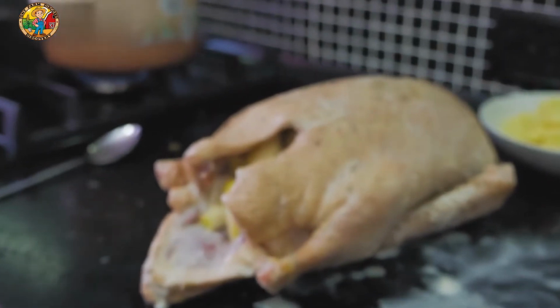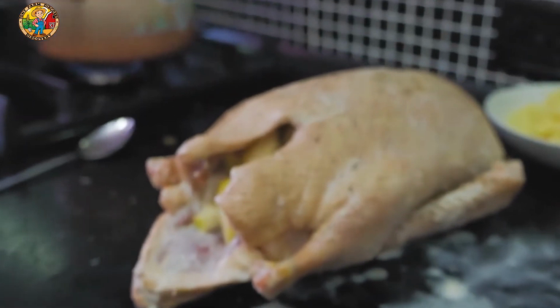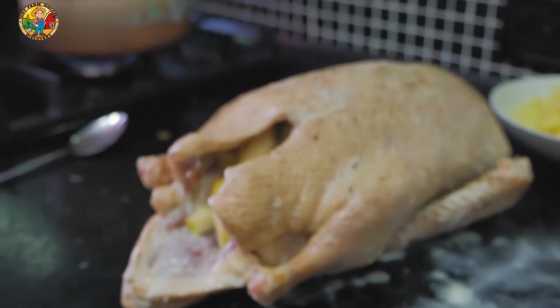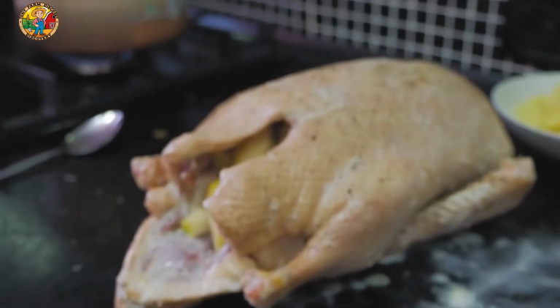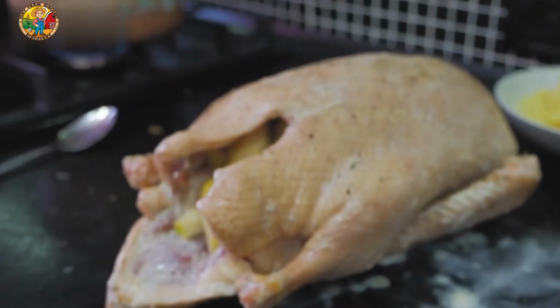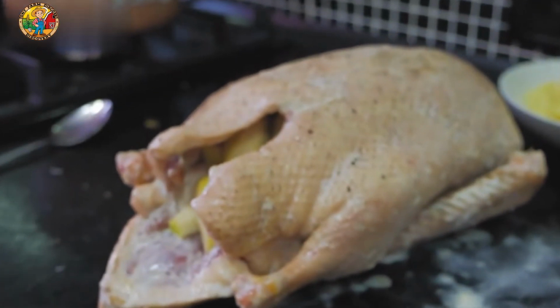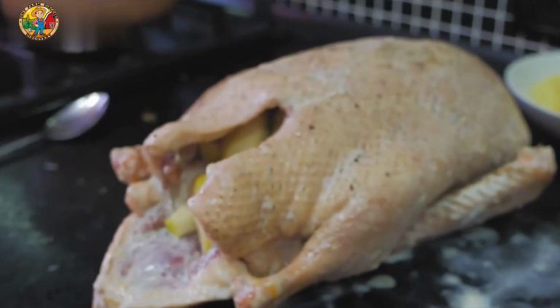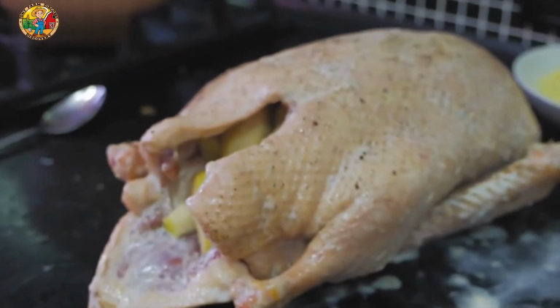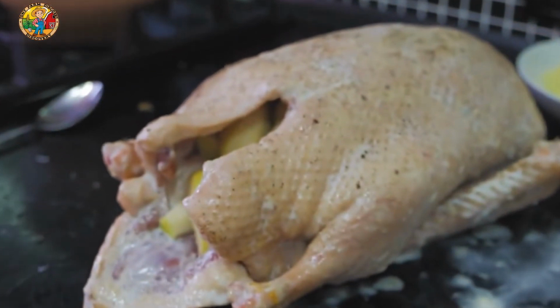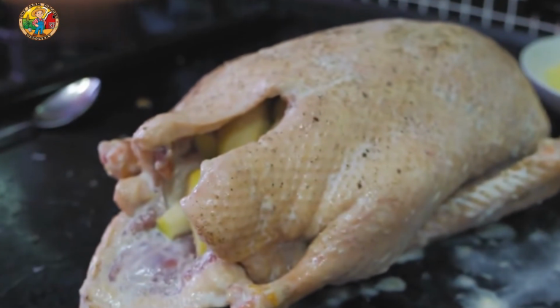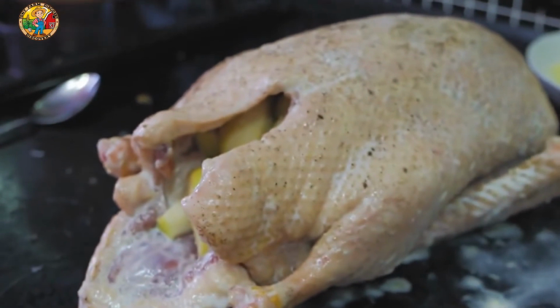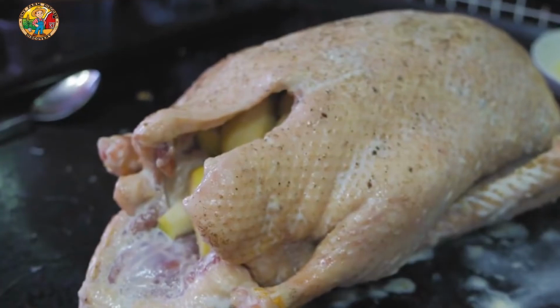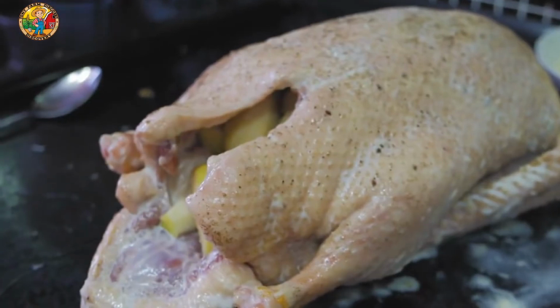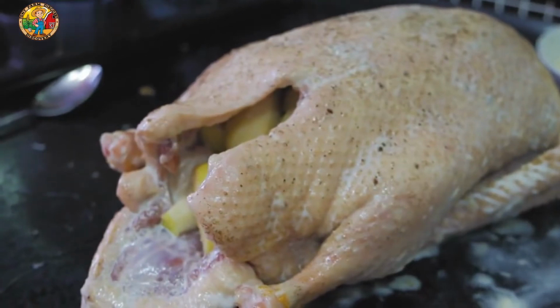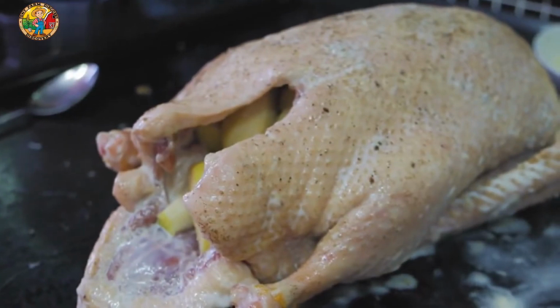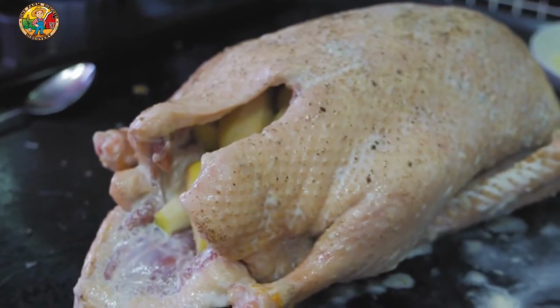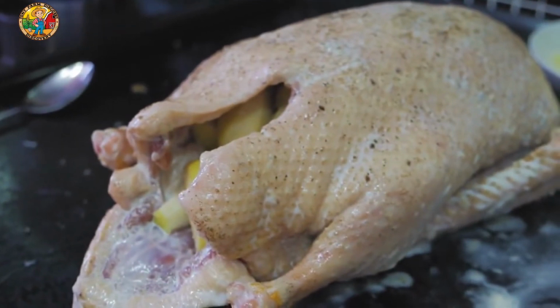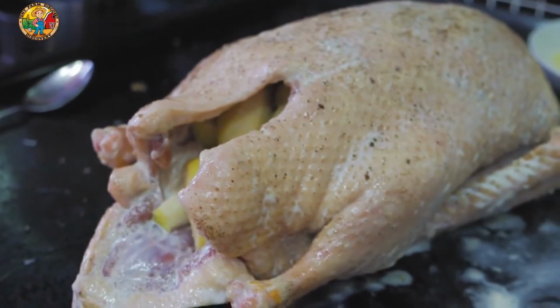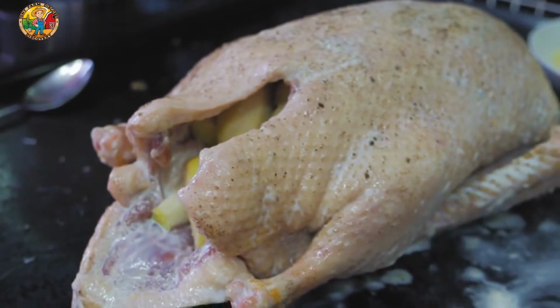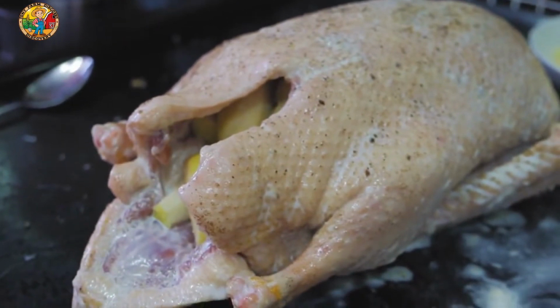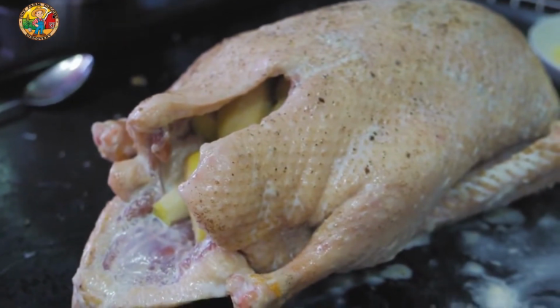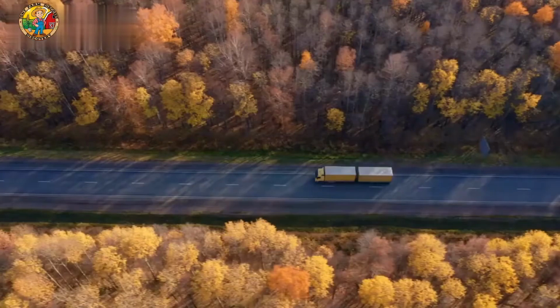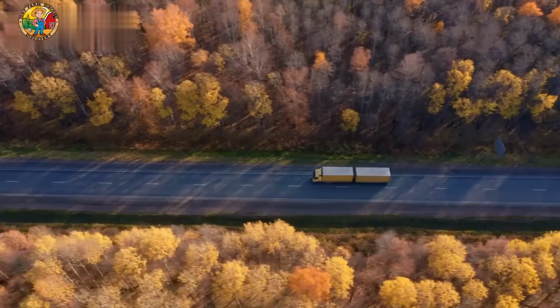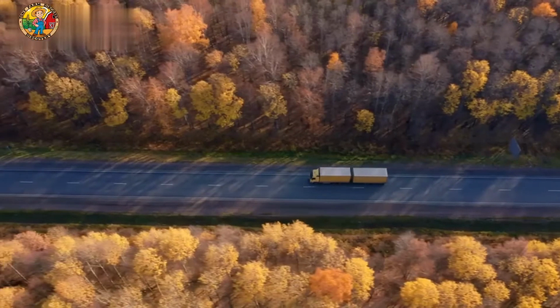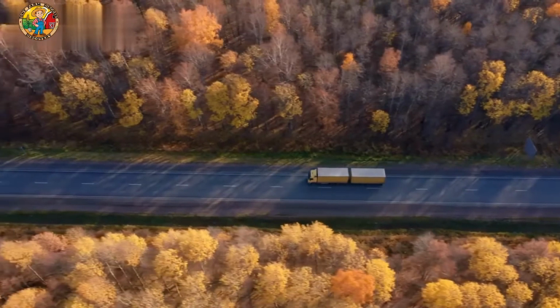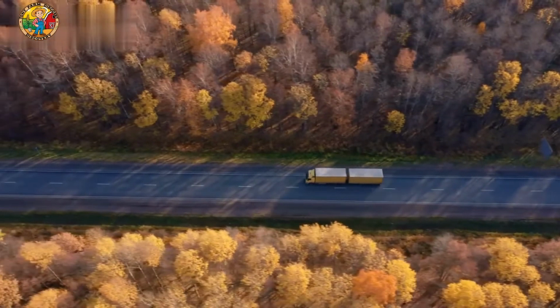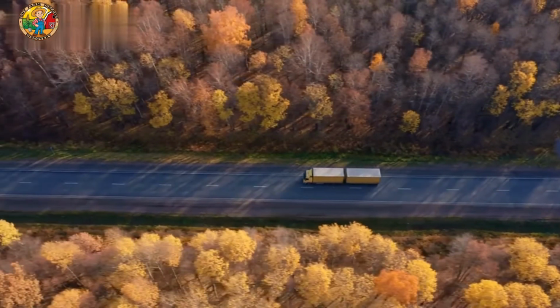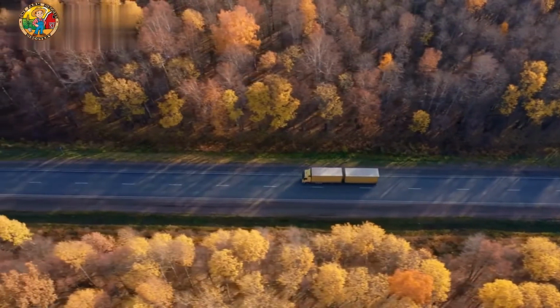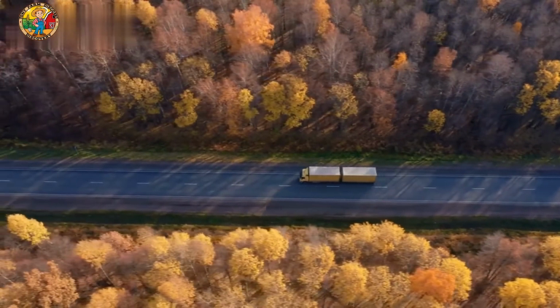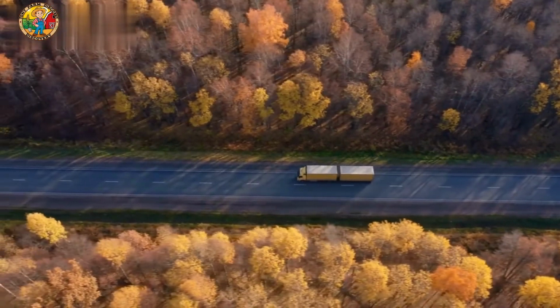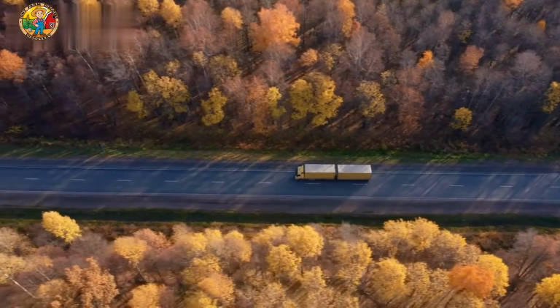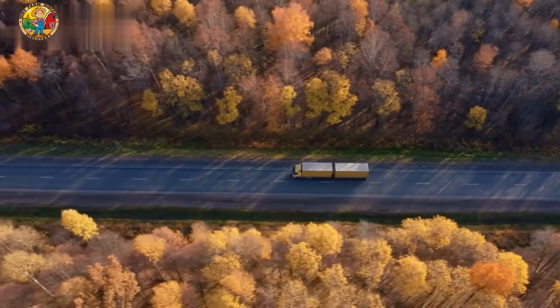Once processed, the turkeys are inspected by quality control teams and packaged for distribution.